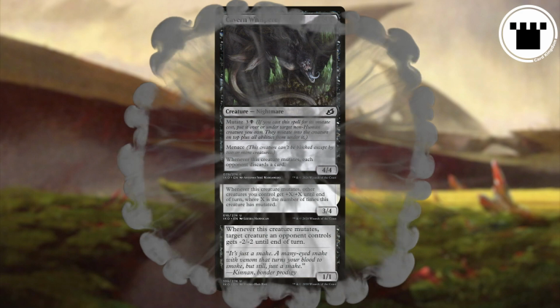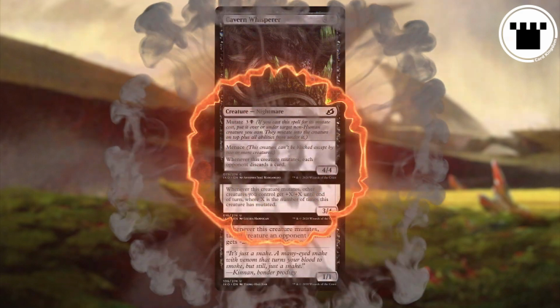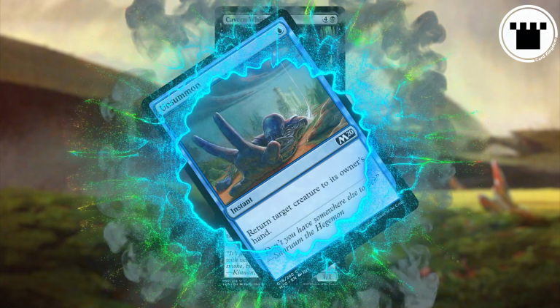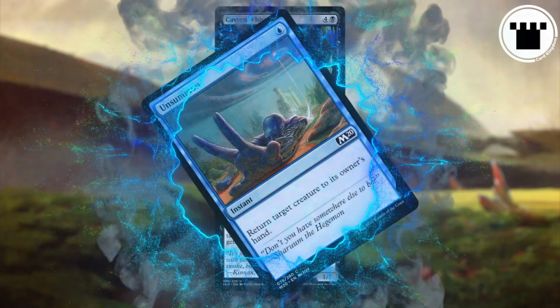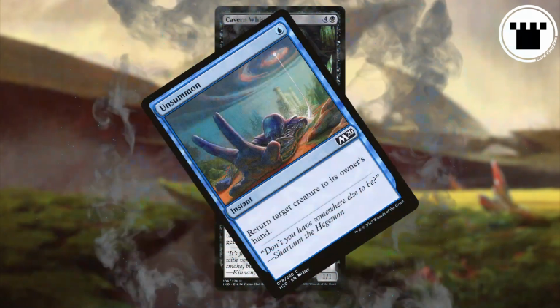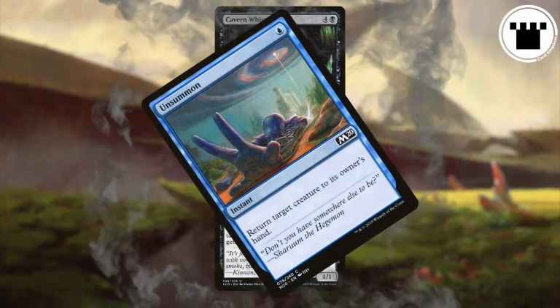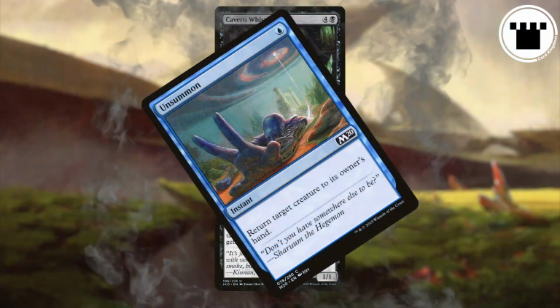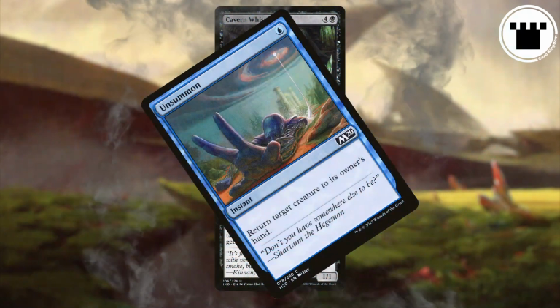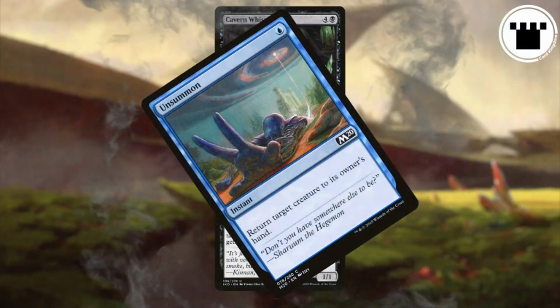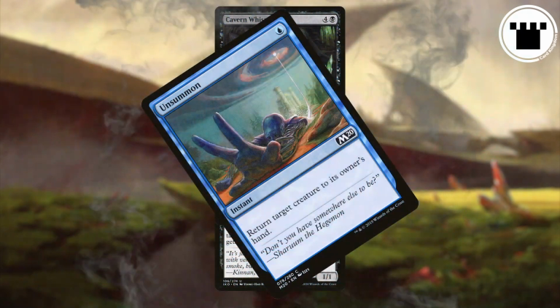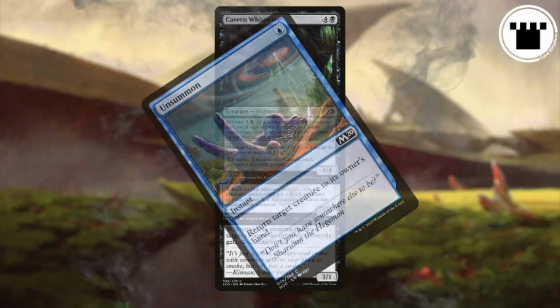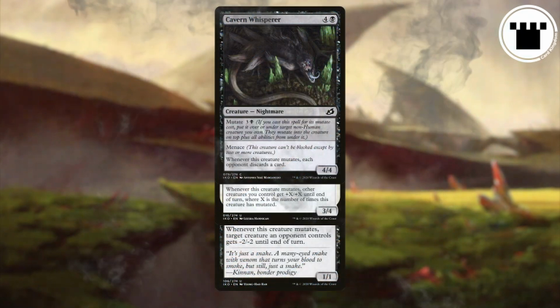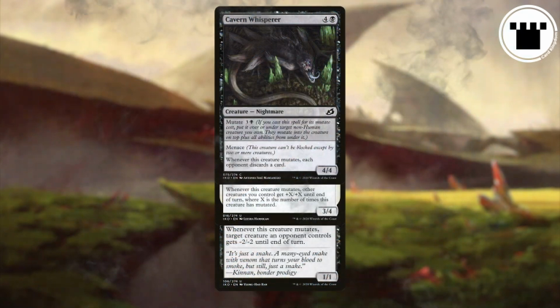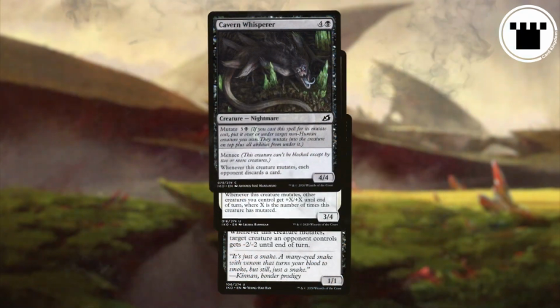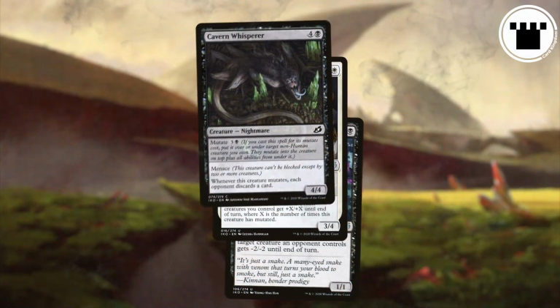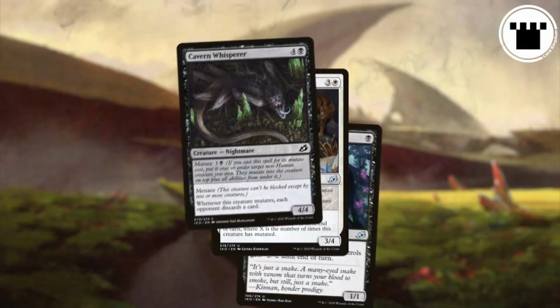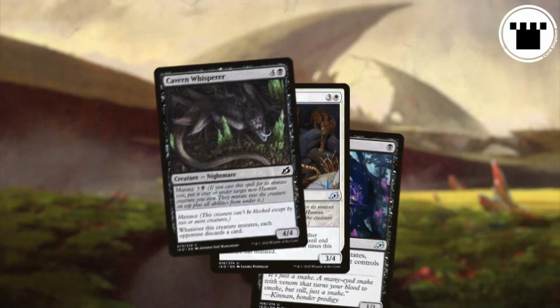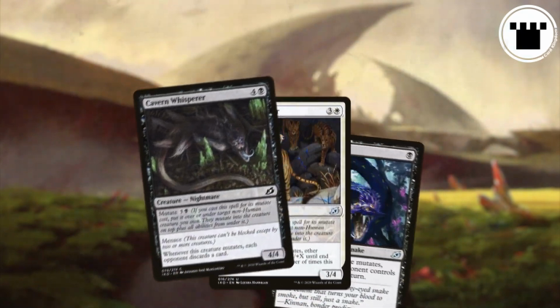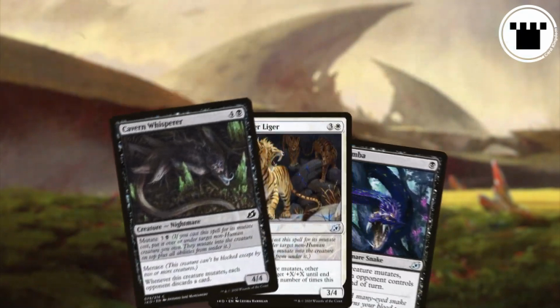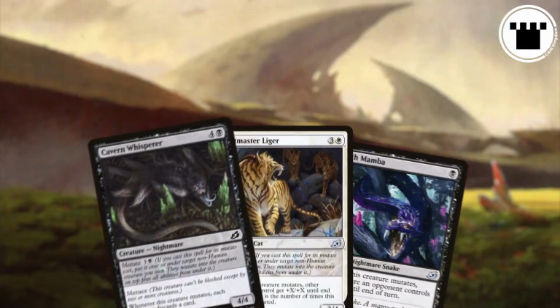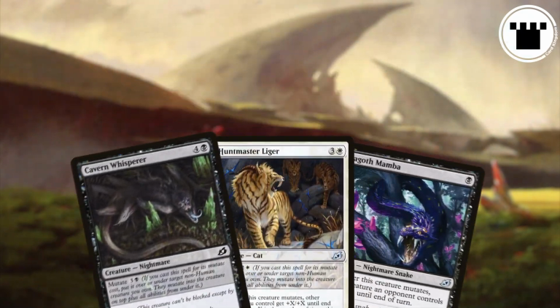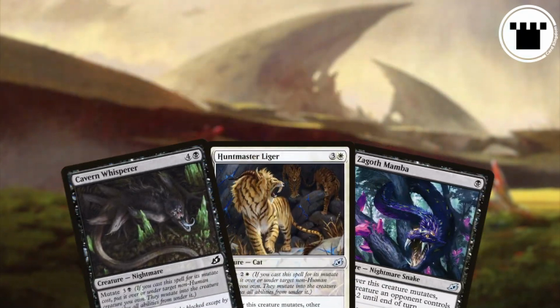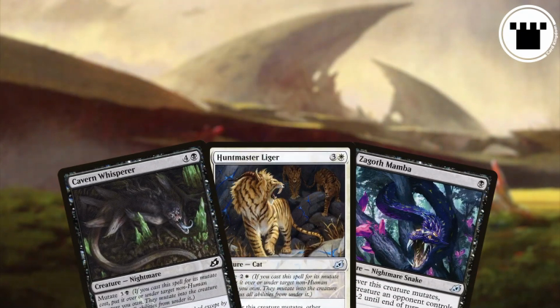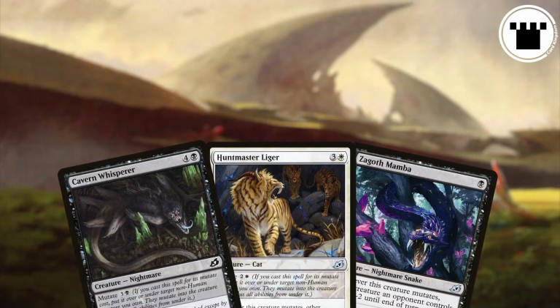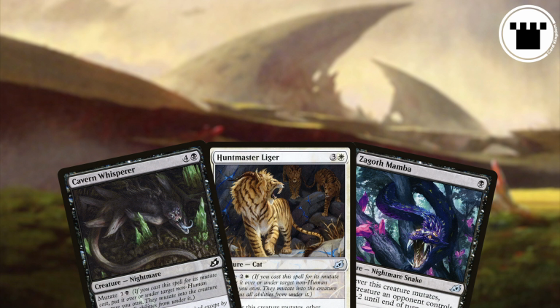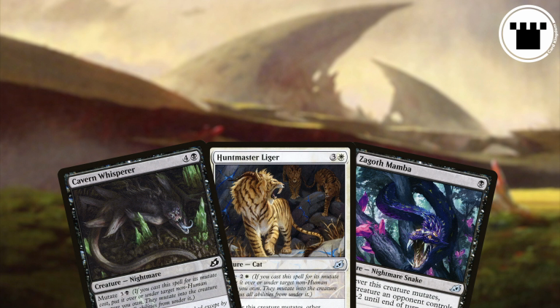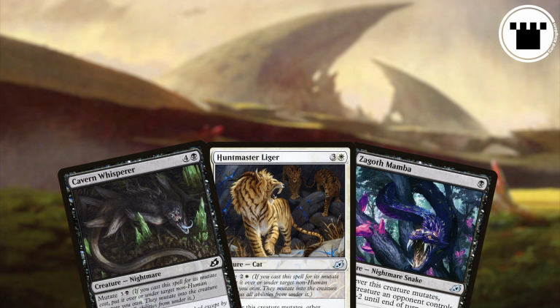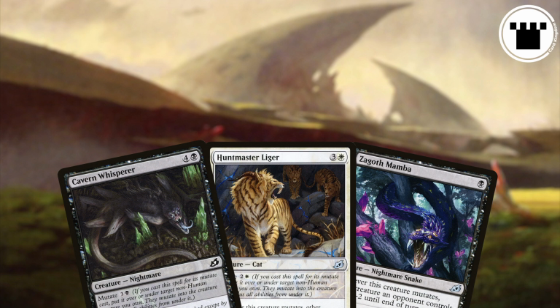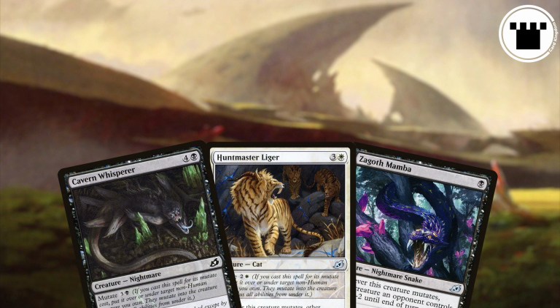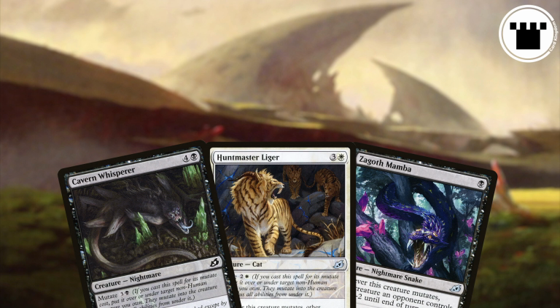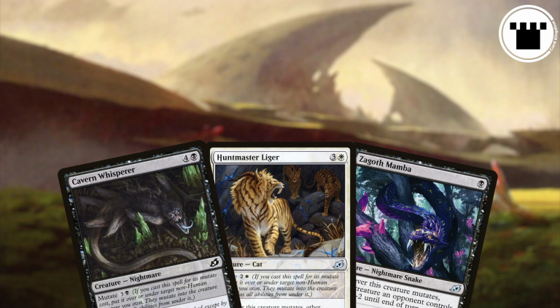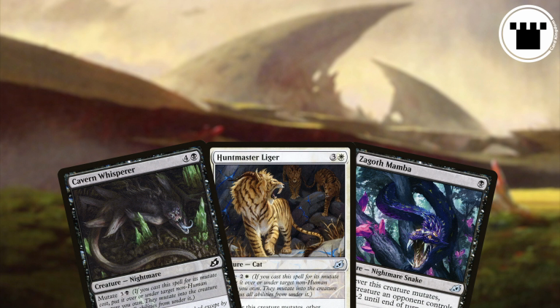And if it gets bounced to your hand, what happens then? All the creatures in the pile go back to your hand. You have to play them out again one at a time, but you still get everything back.